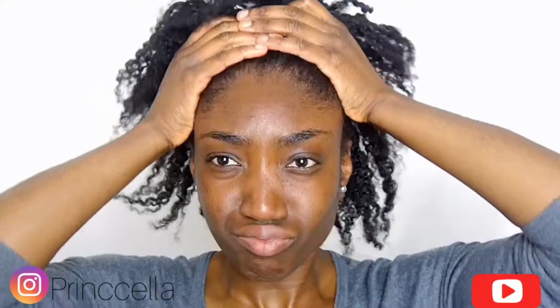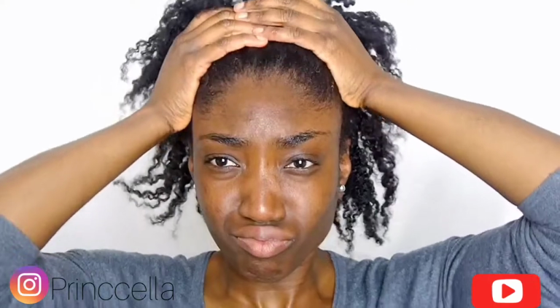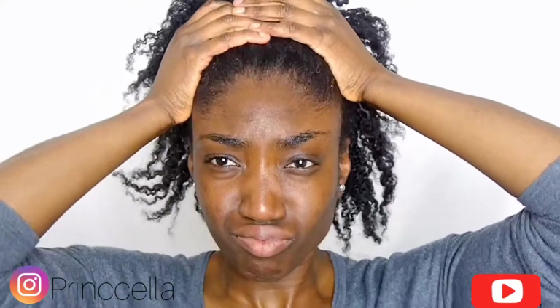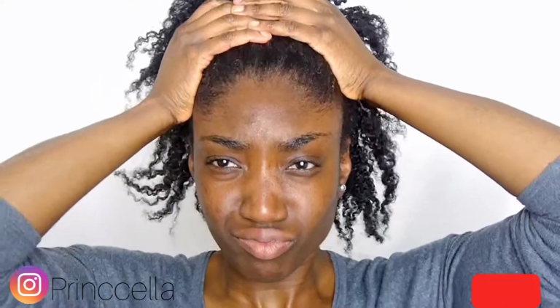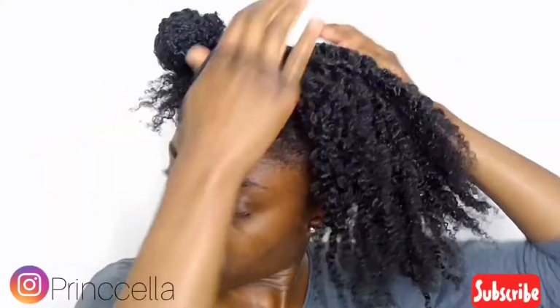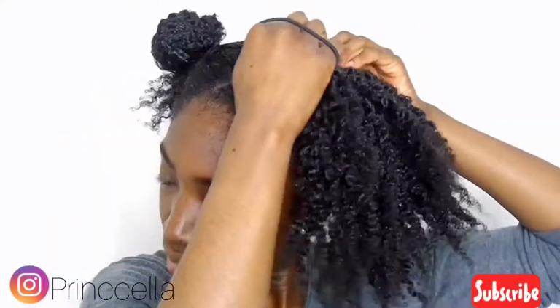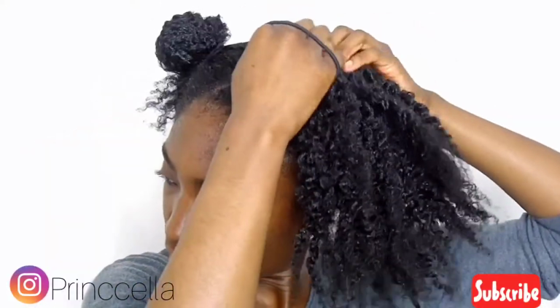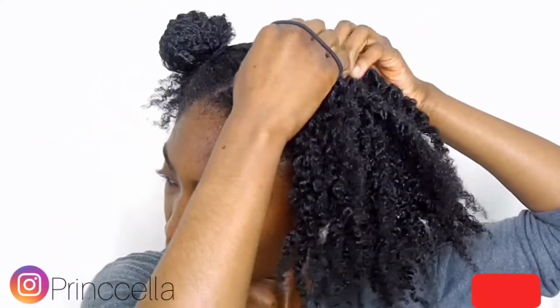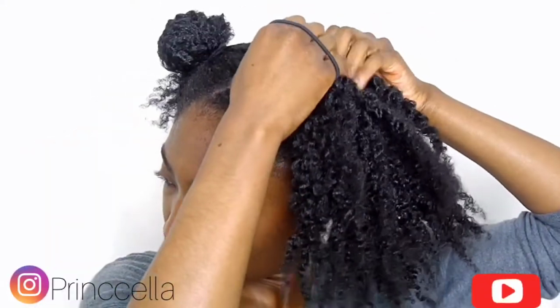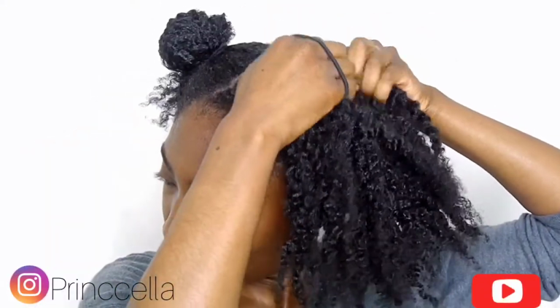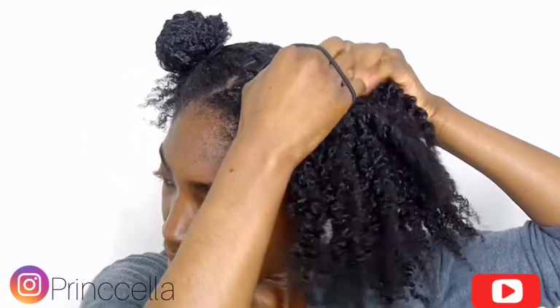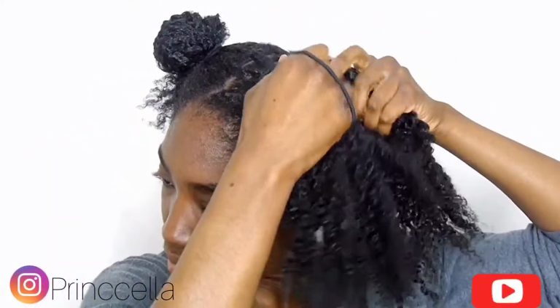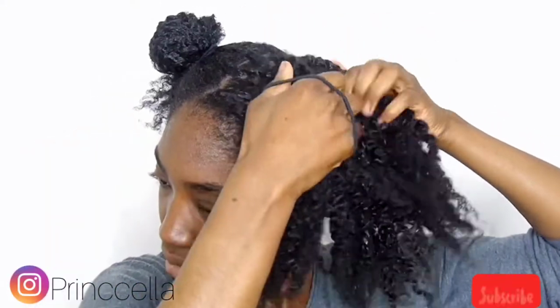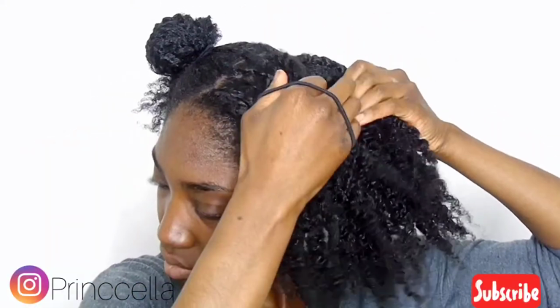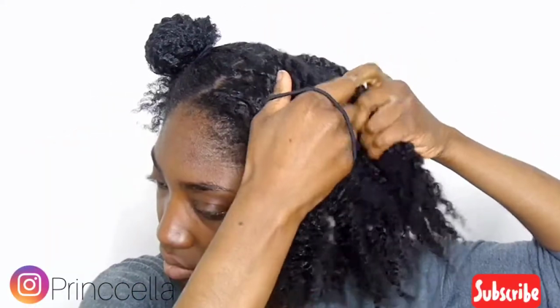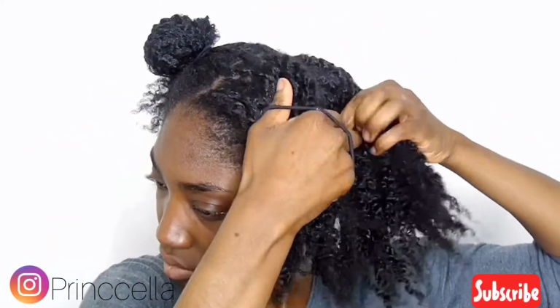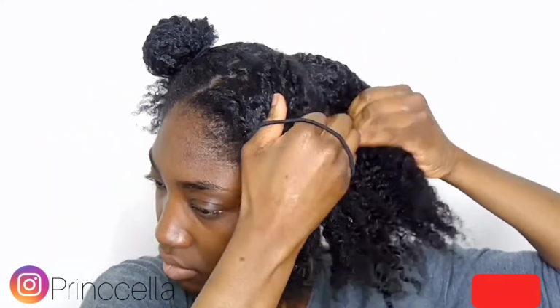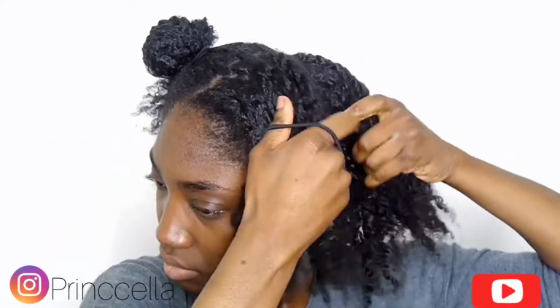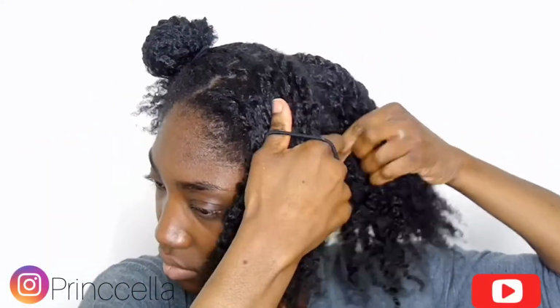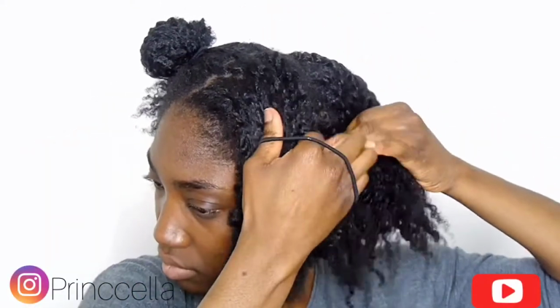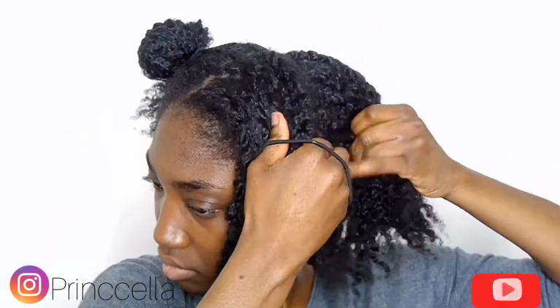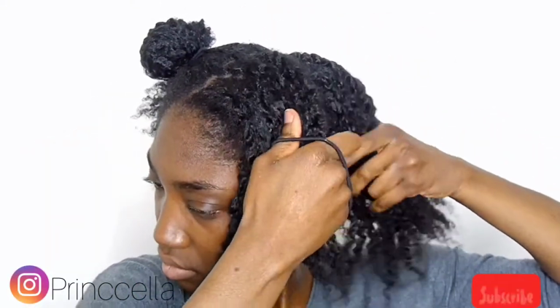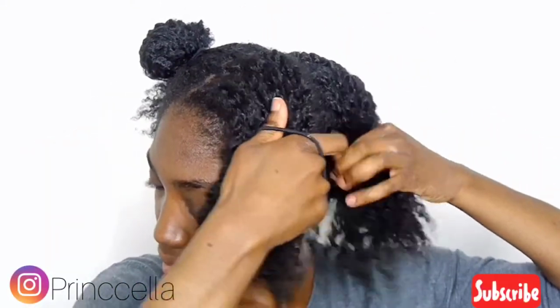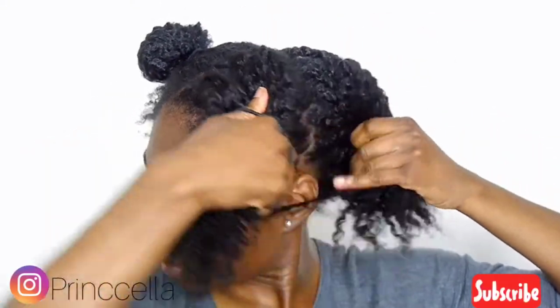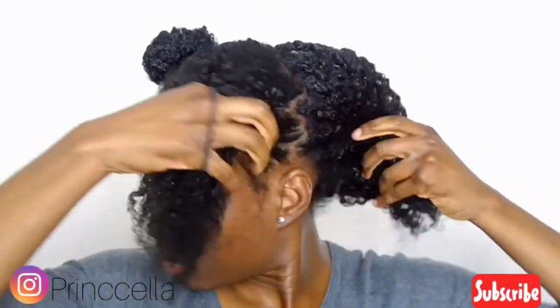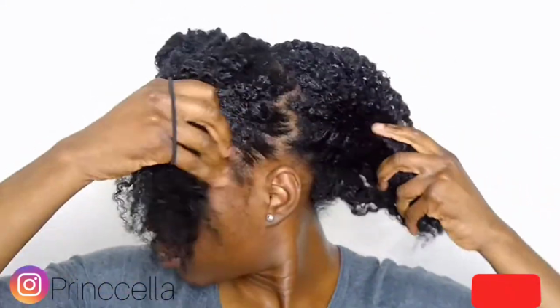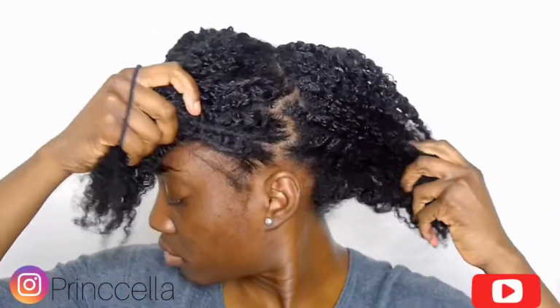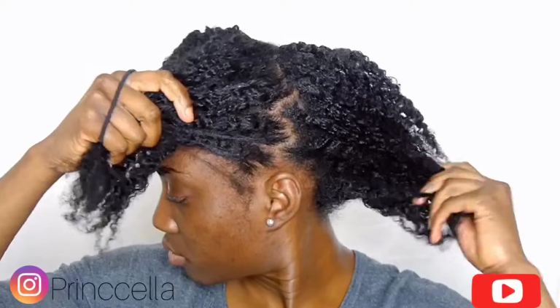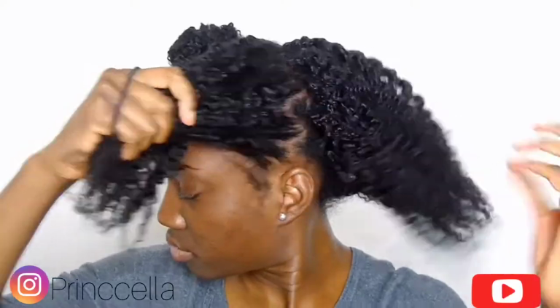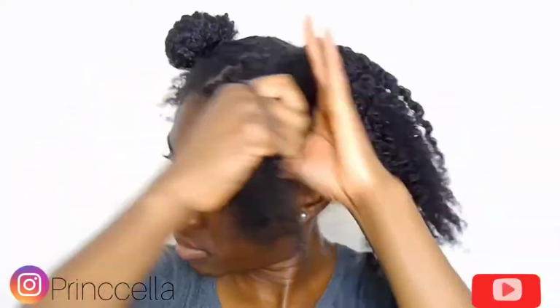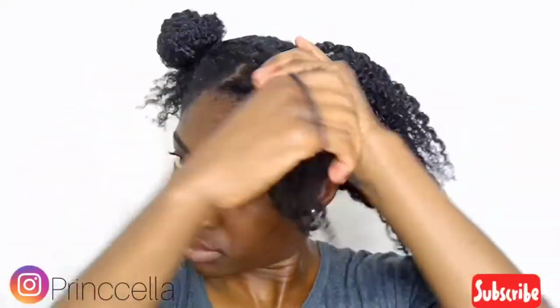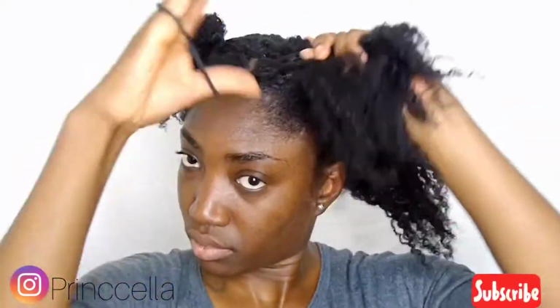Hope you're good, hope you're blessed. In today's video I'm going to show you my easy breezy wash day routine.